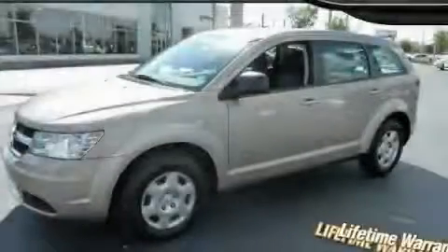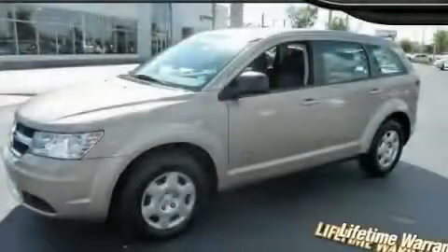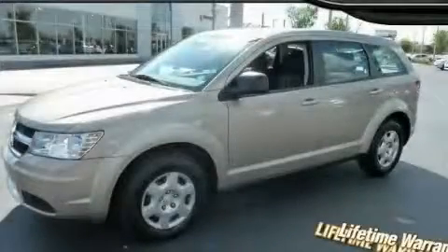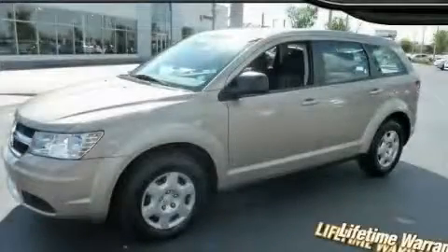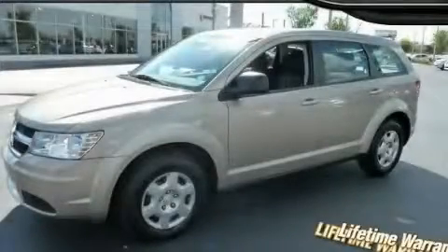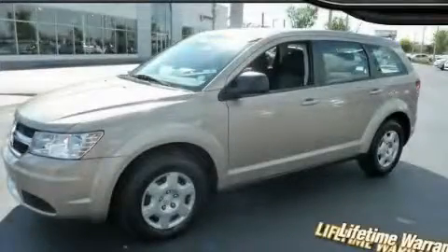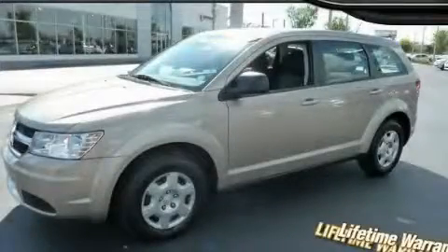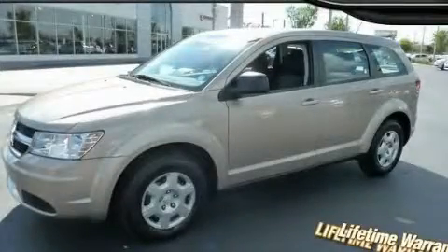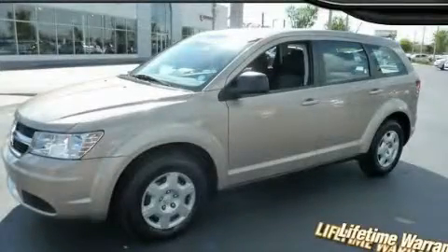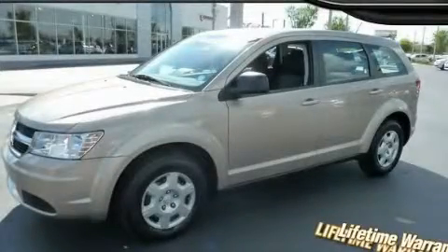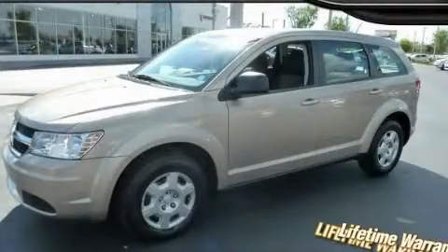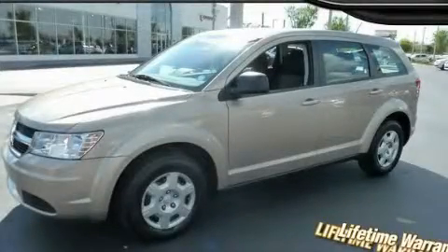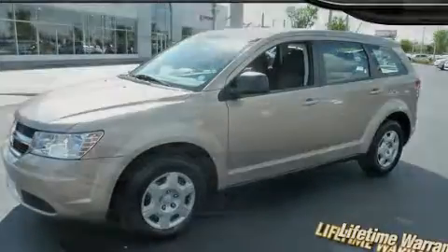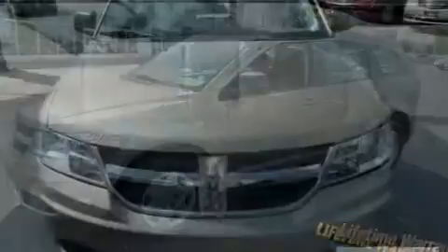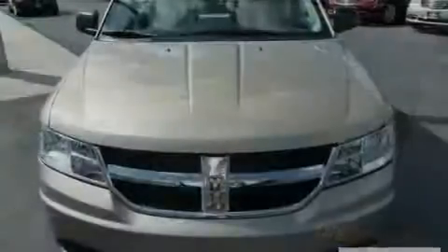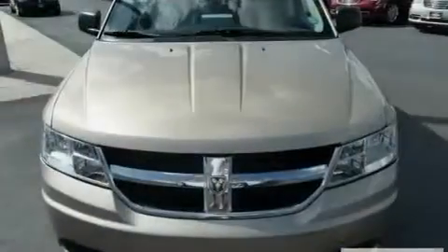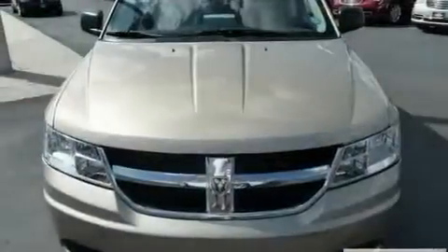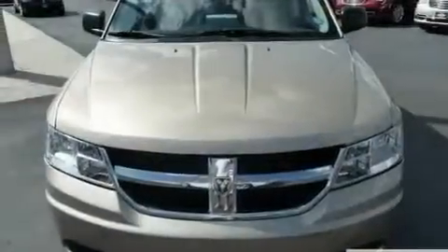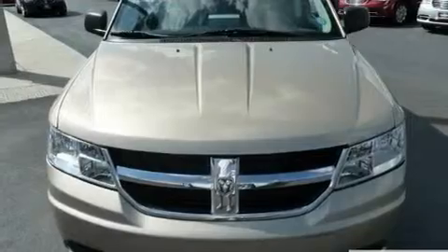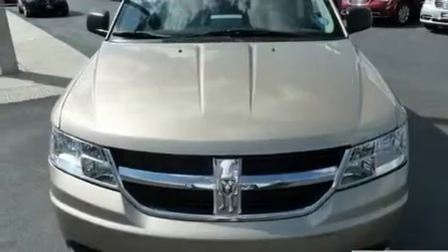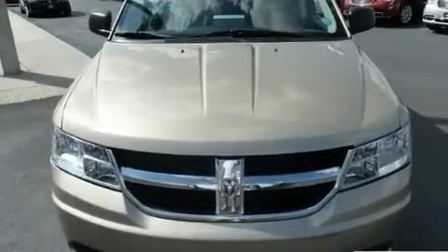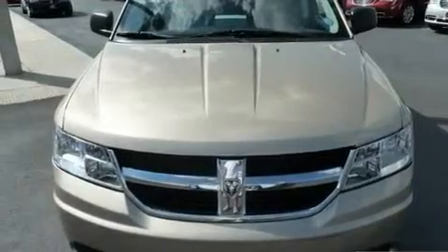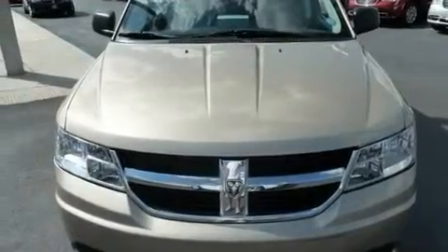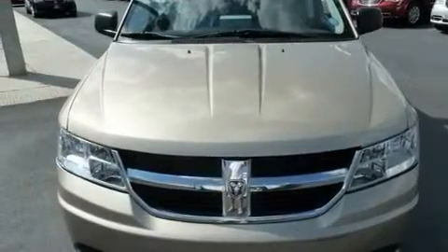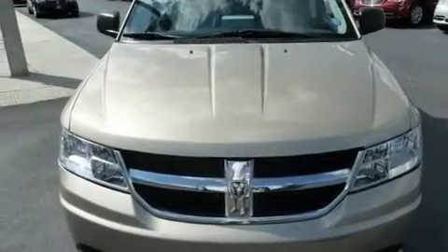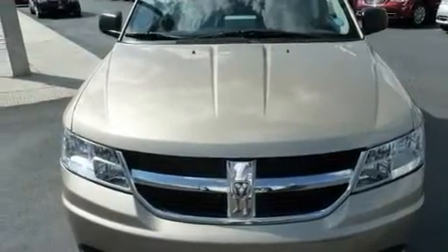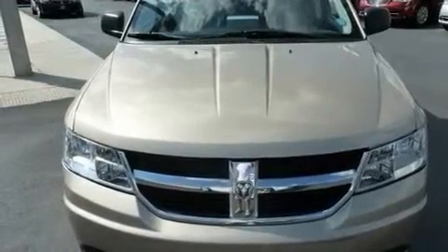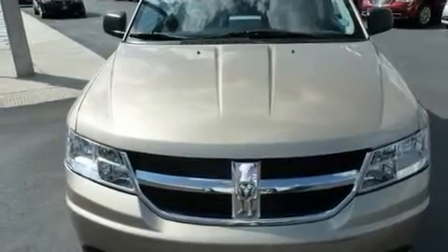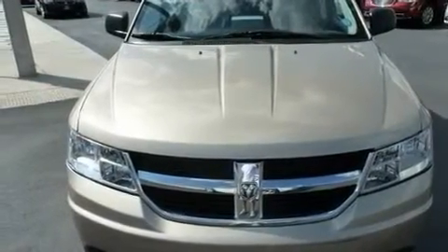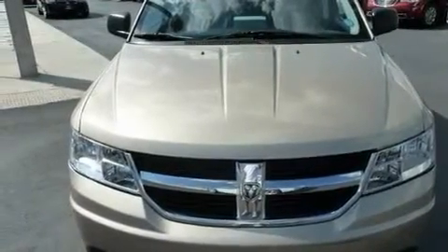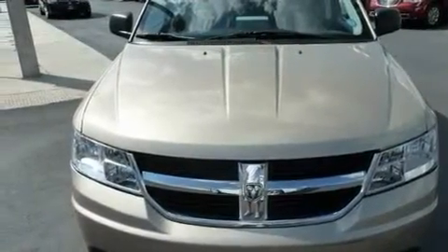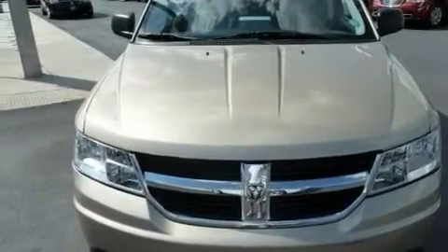This is a 2009 Dodge Journey. Plenty of space for what you need. It has a four-cylinder engine and an automatic transmission.